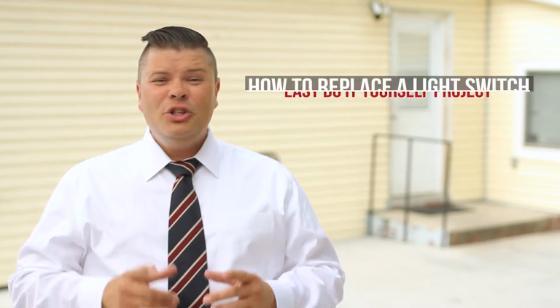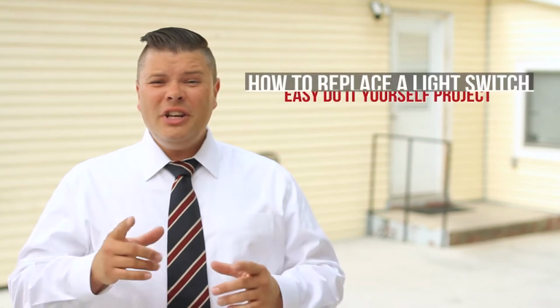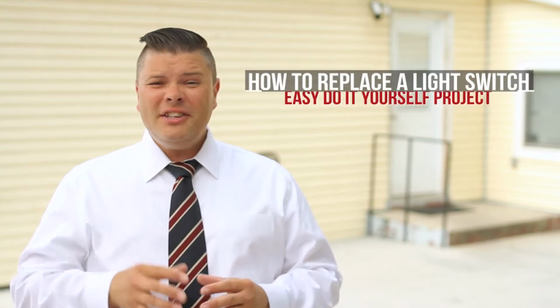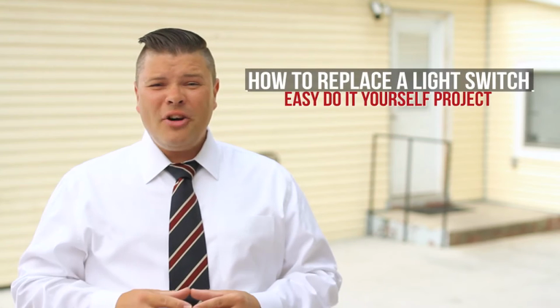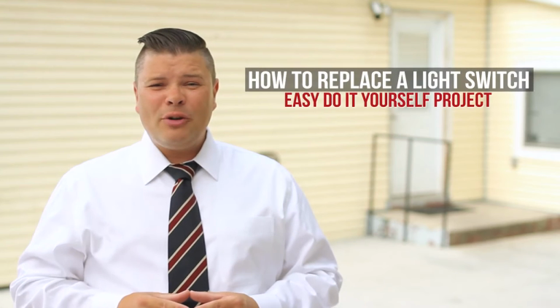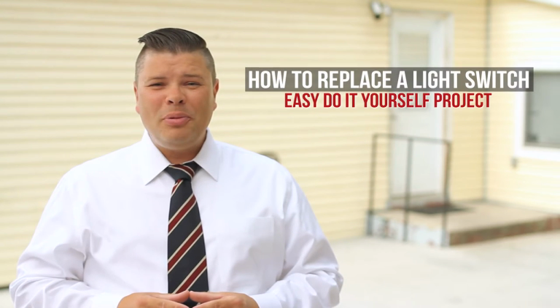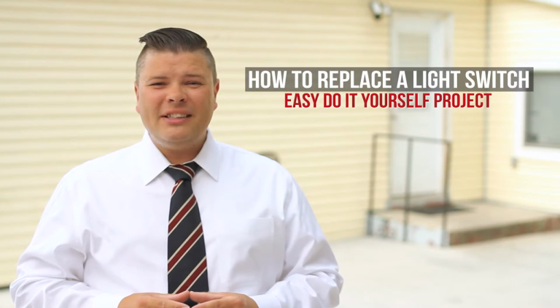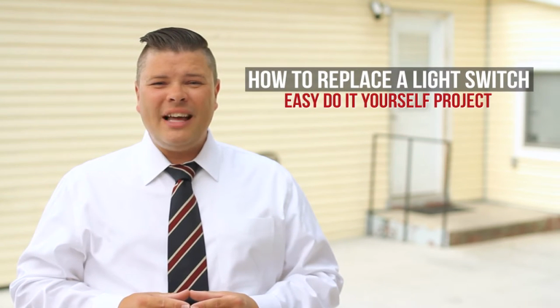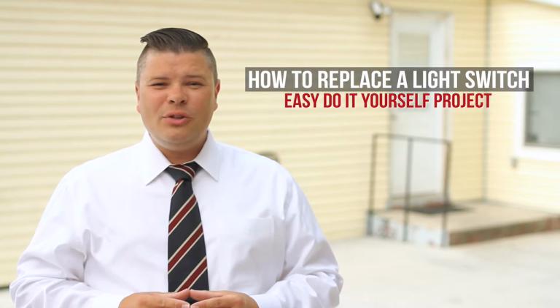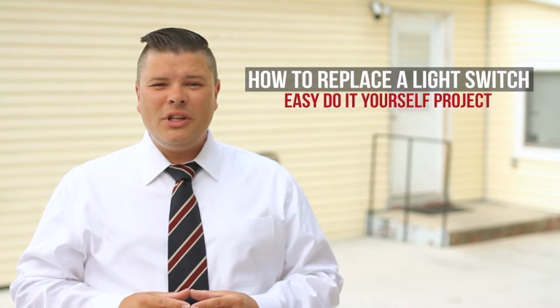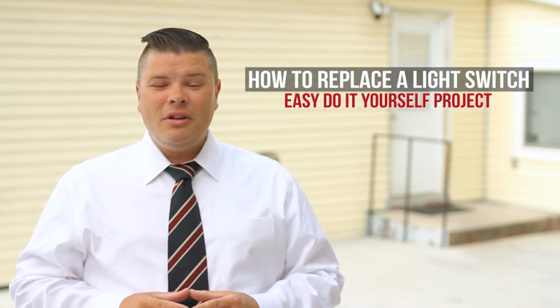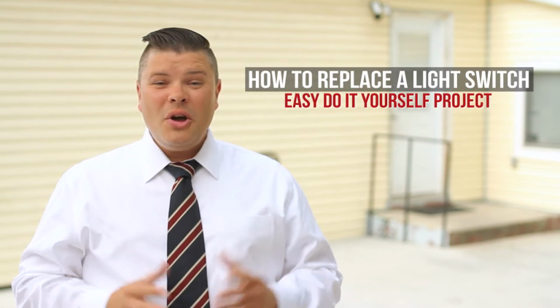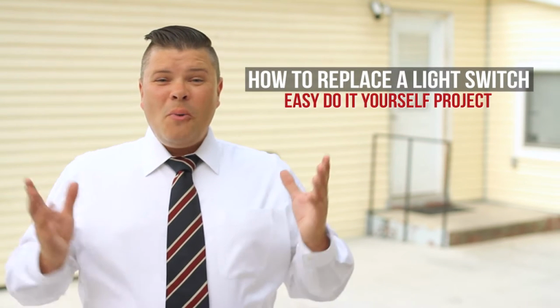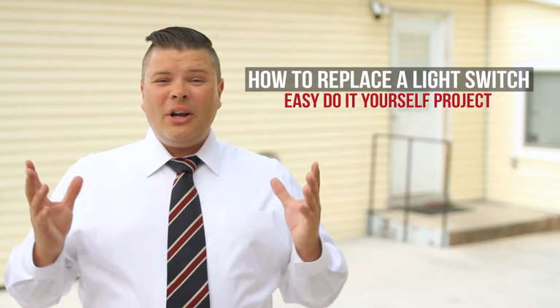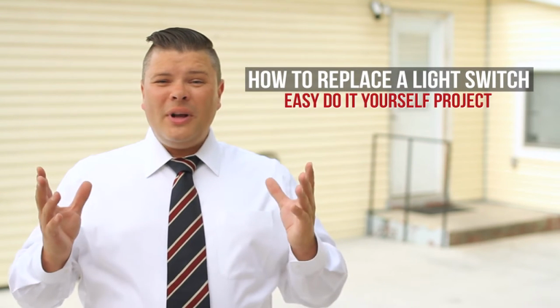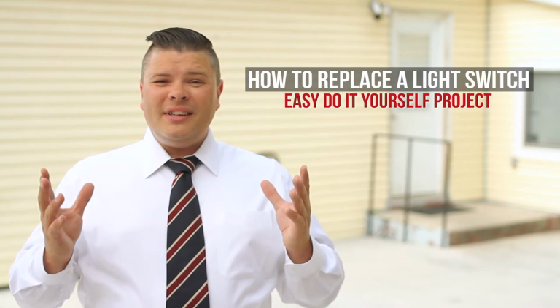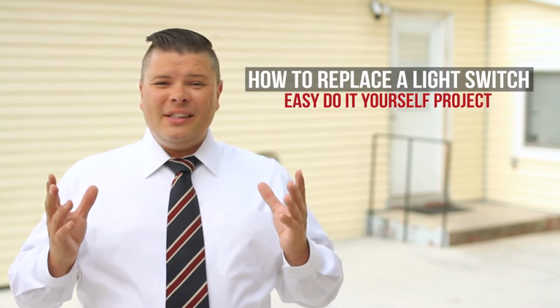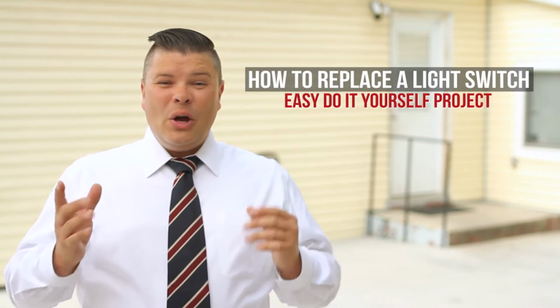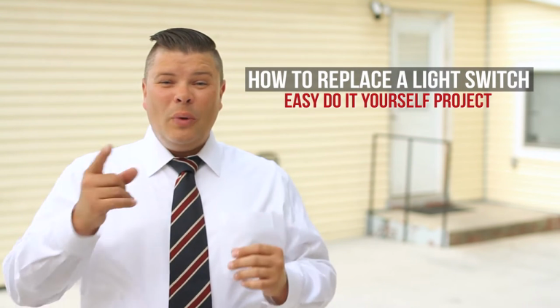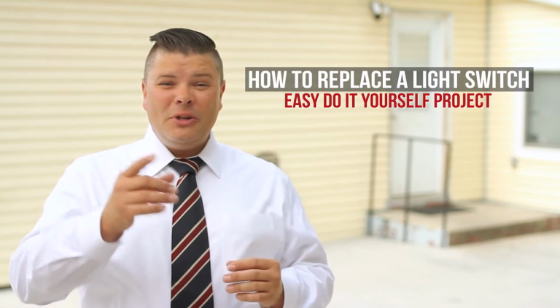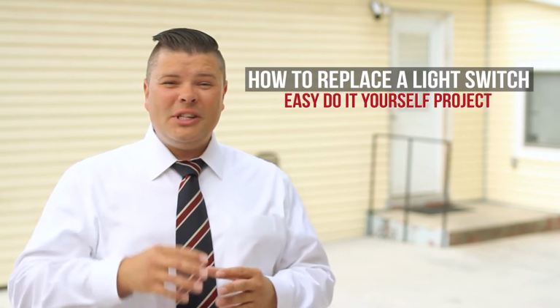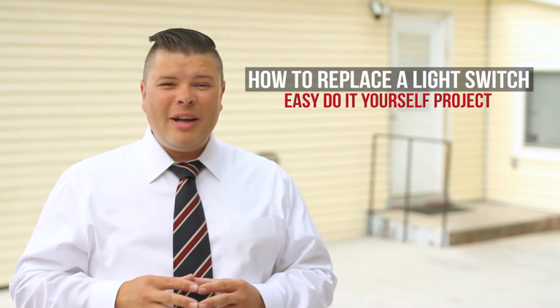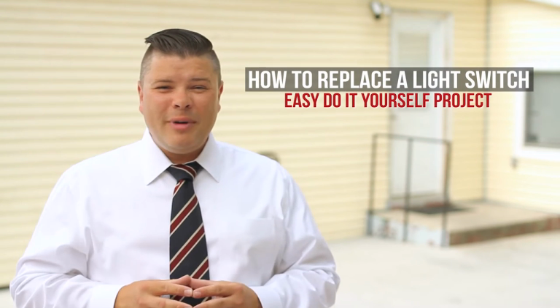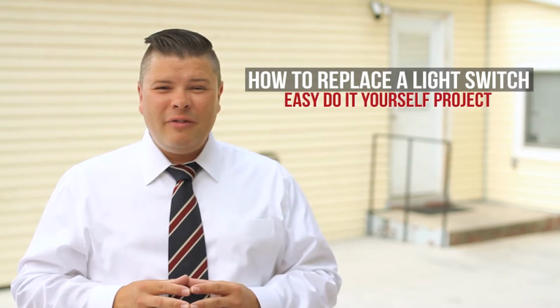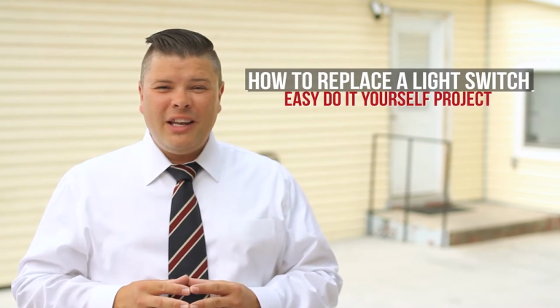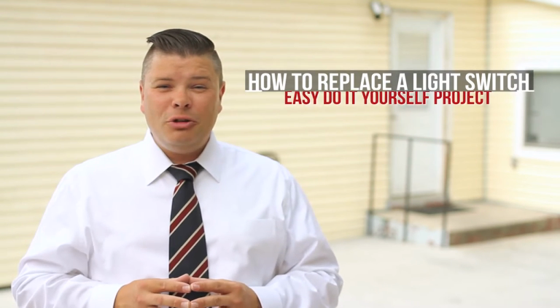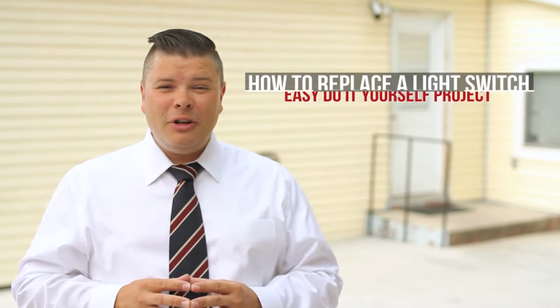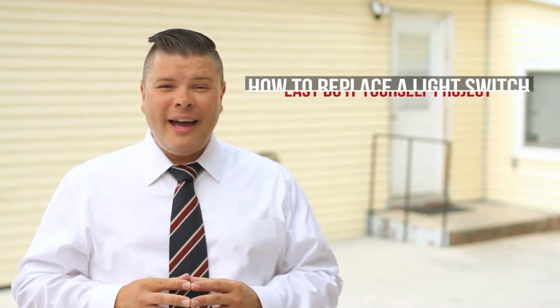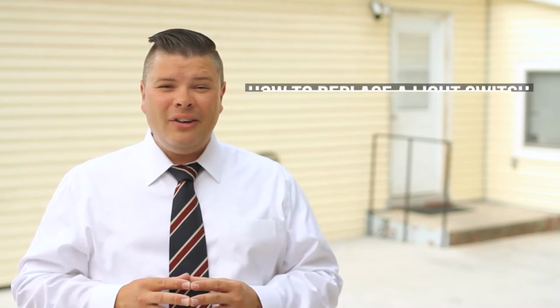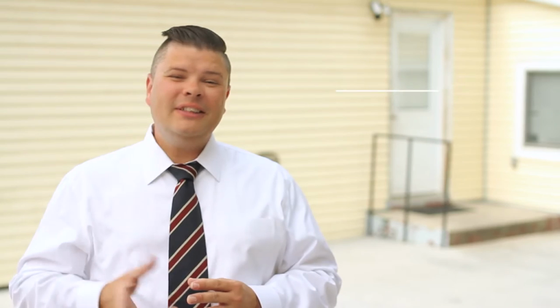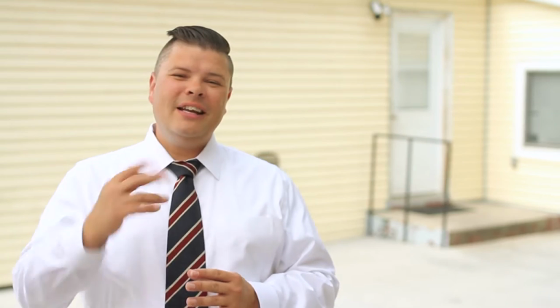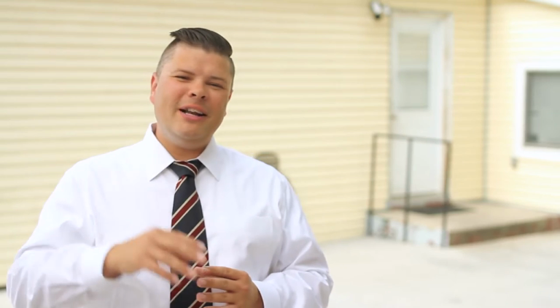Do you need to know how to replace a light switch? What a coincidence! We were just about to make a video to show you how. Come on!